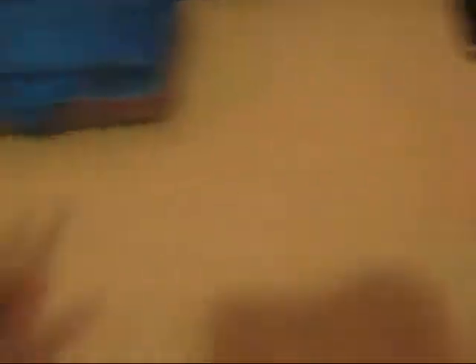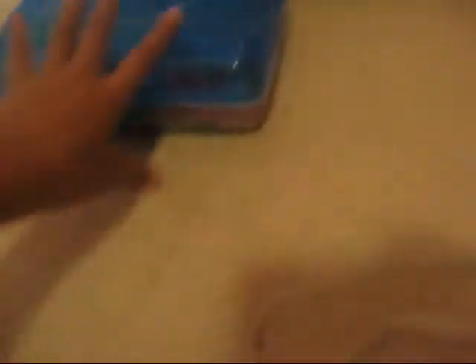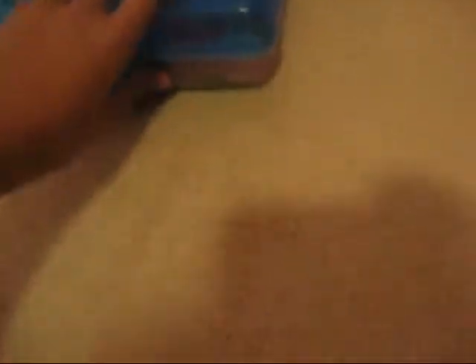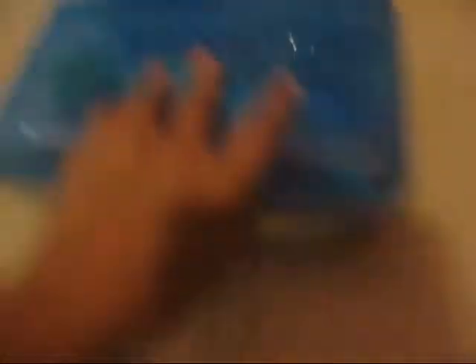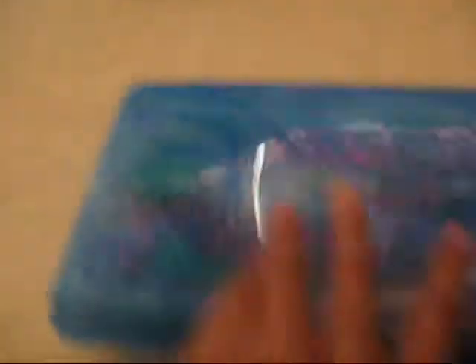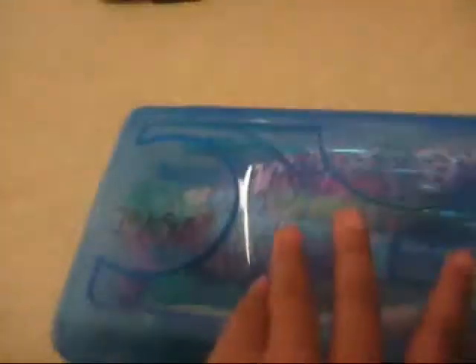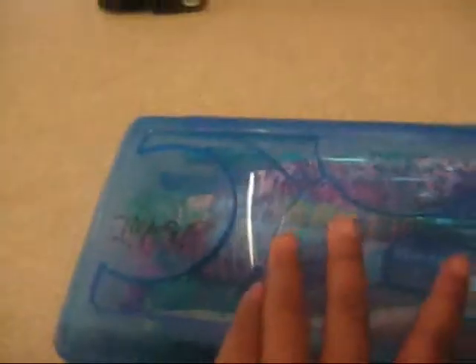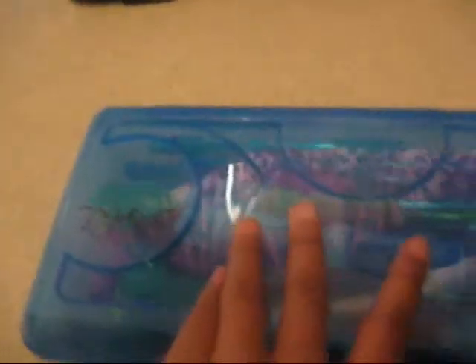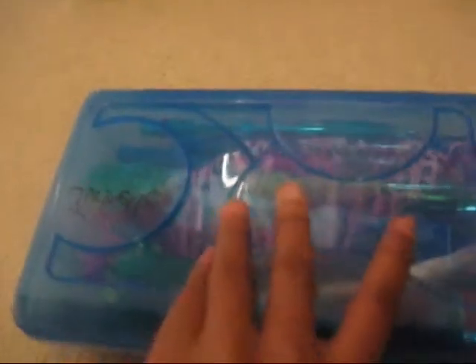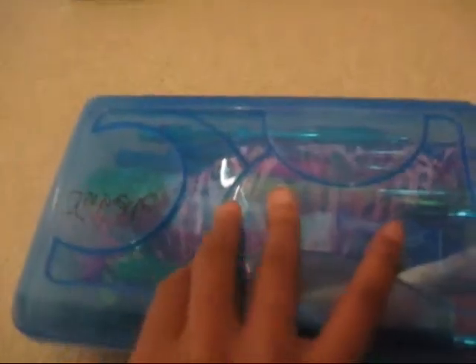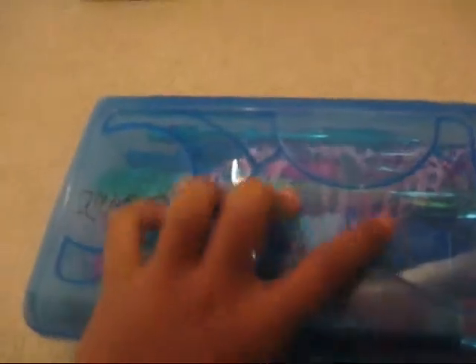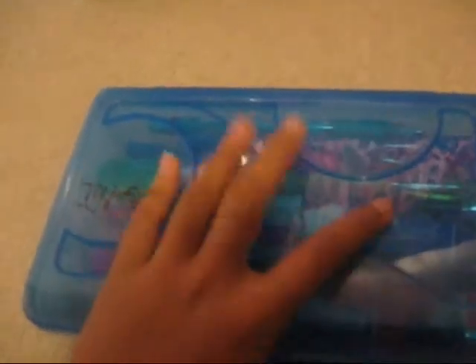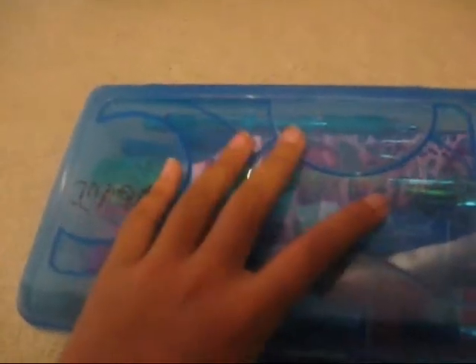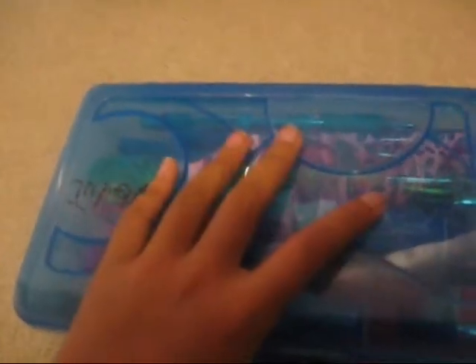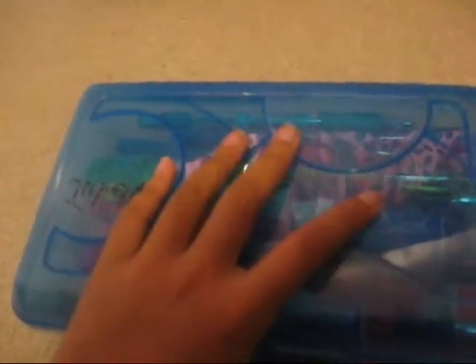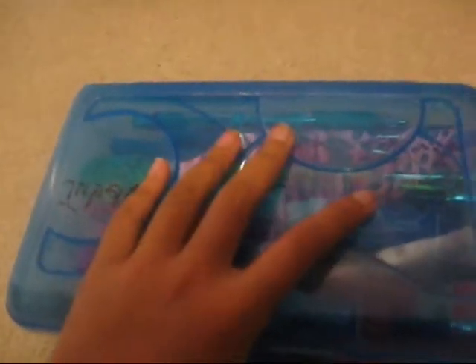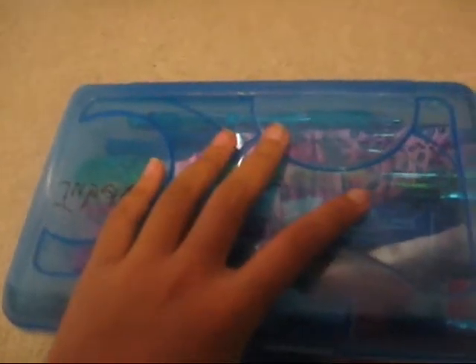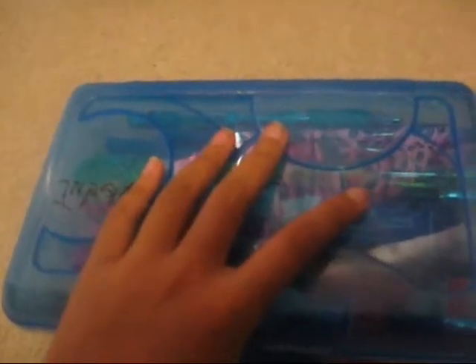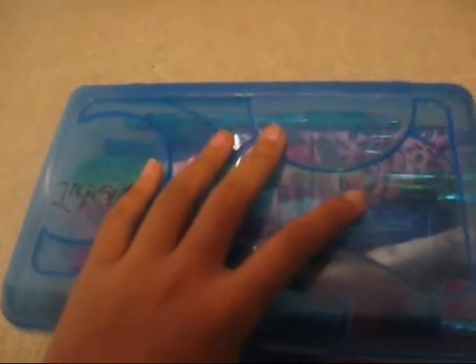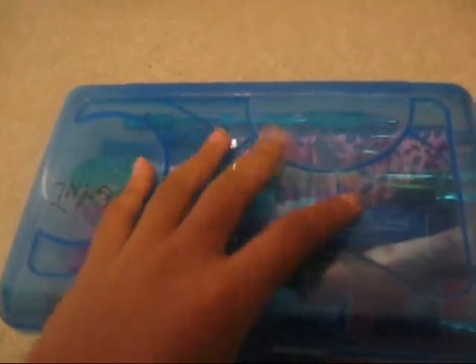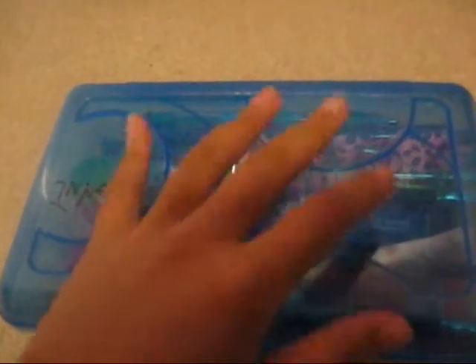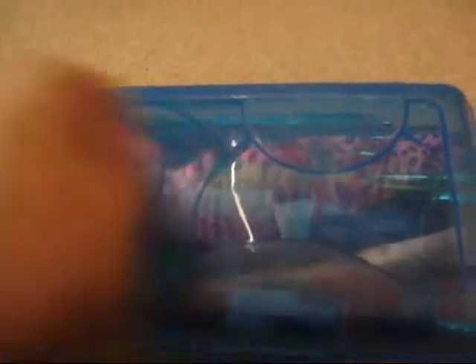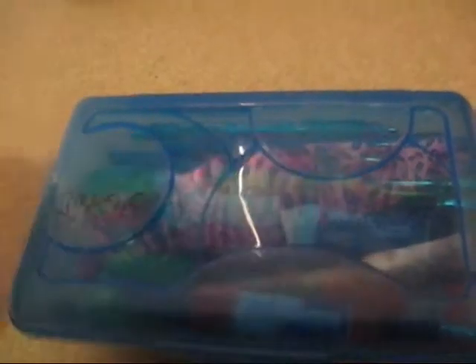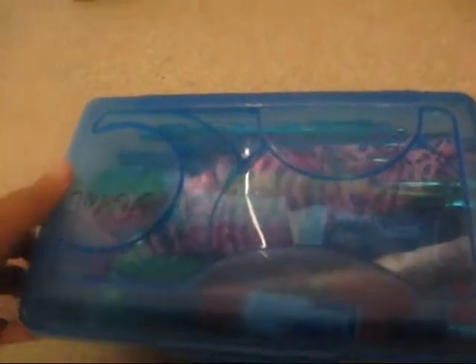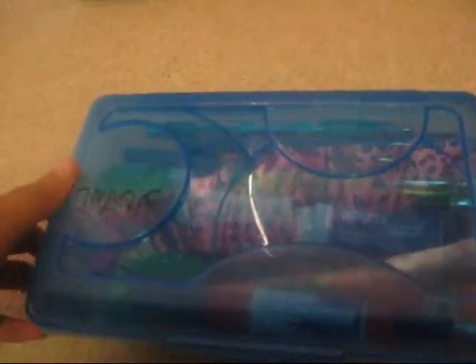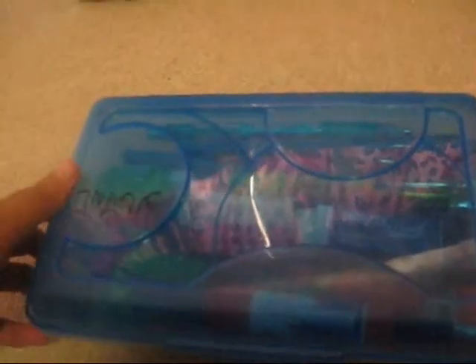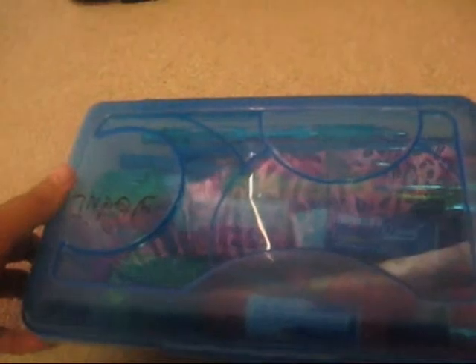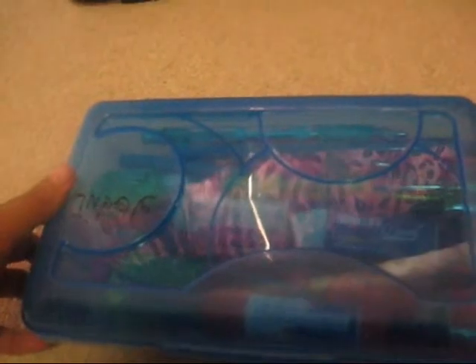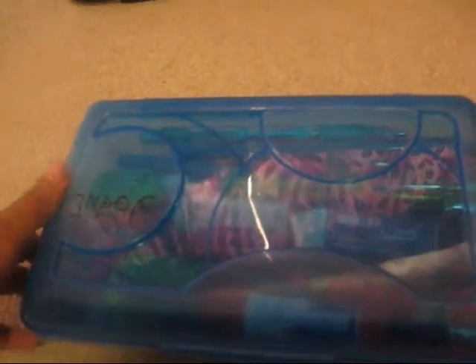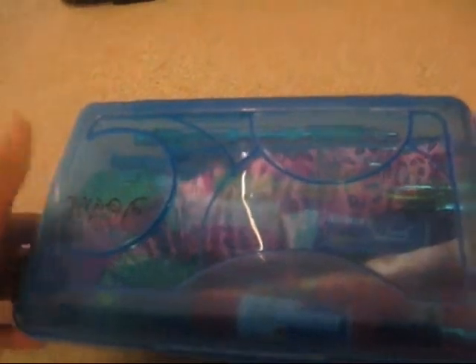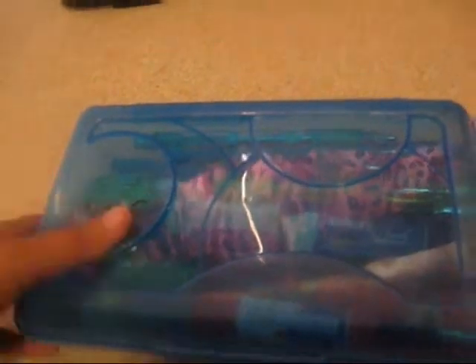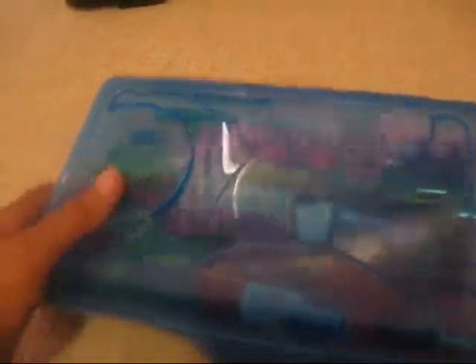And this is my extra box, but I'm going to be showing you guys this when I show my pencil pouch.